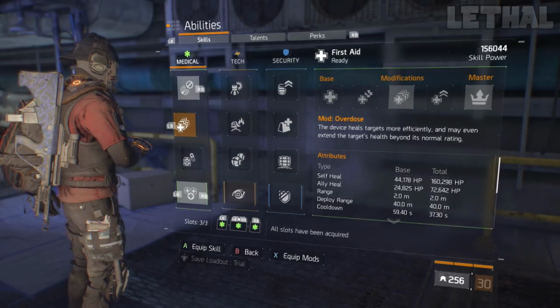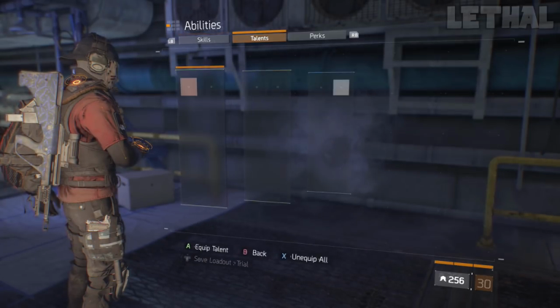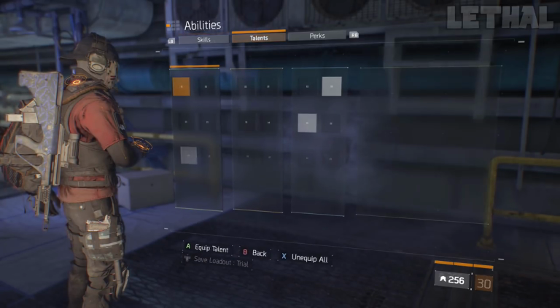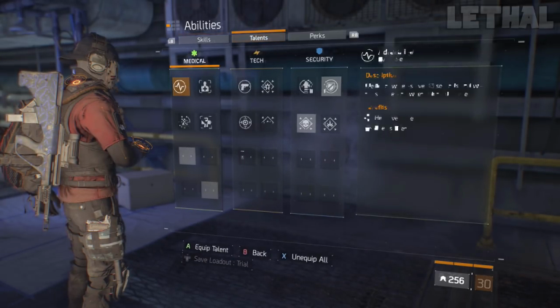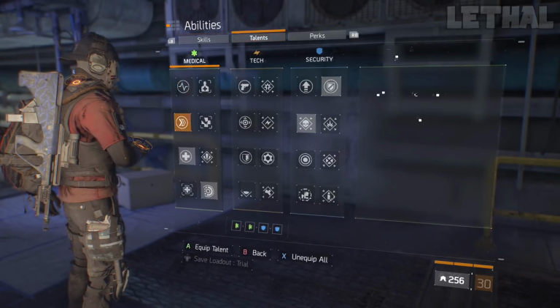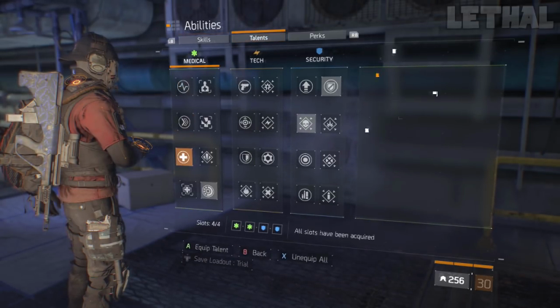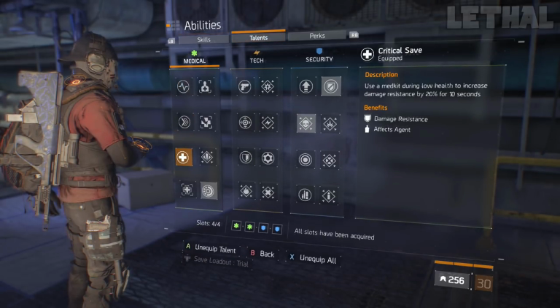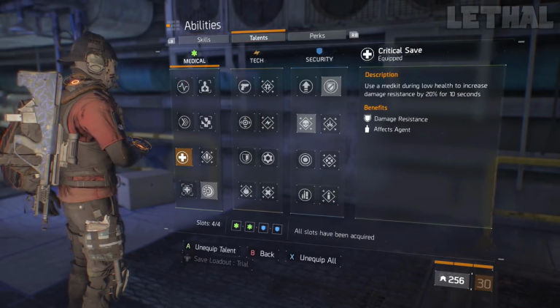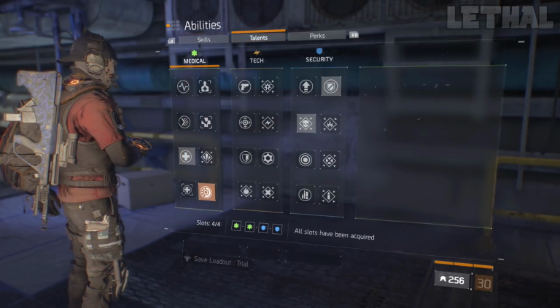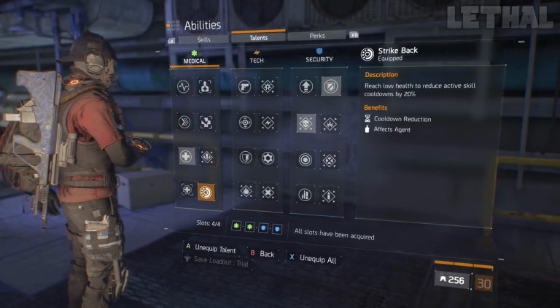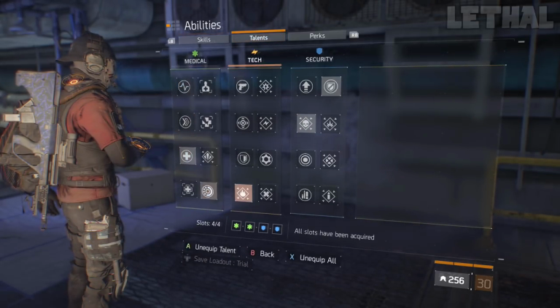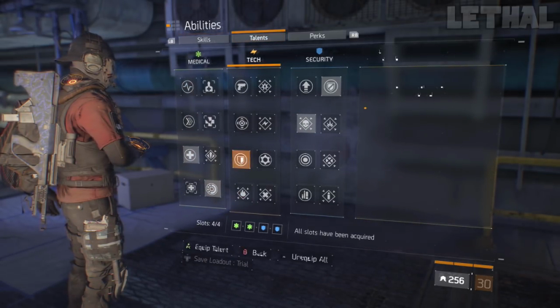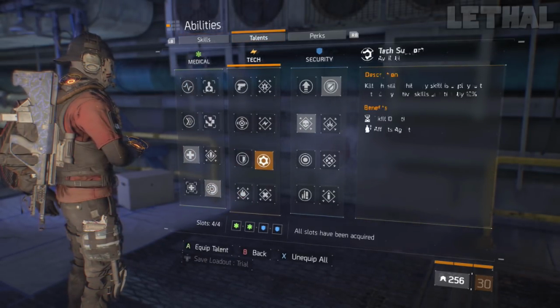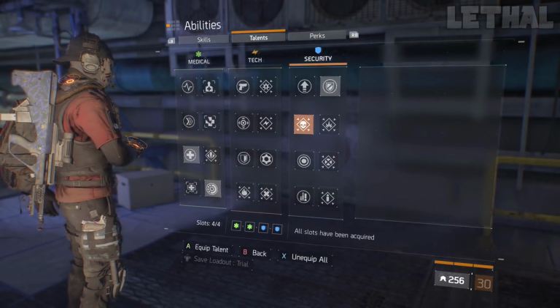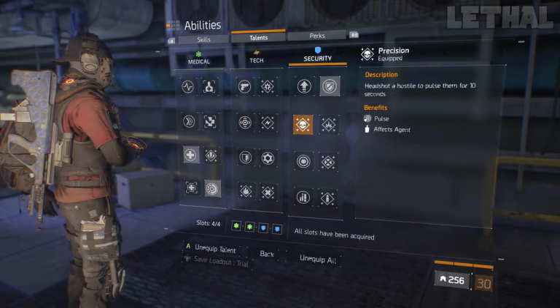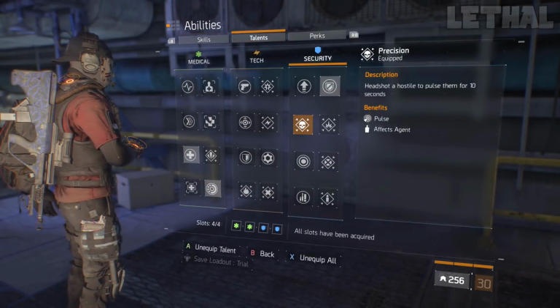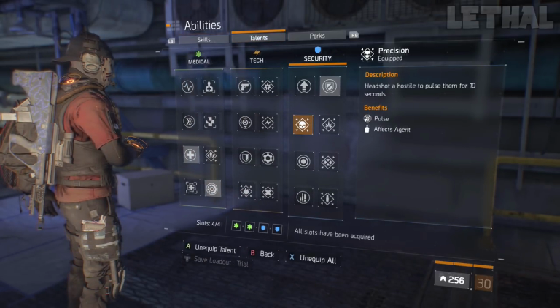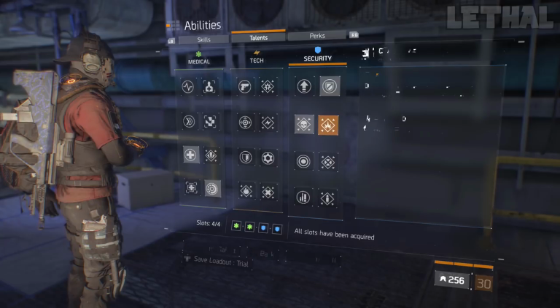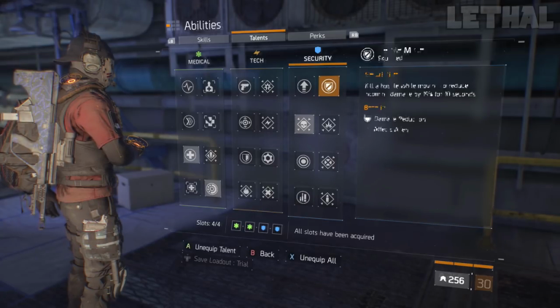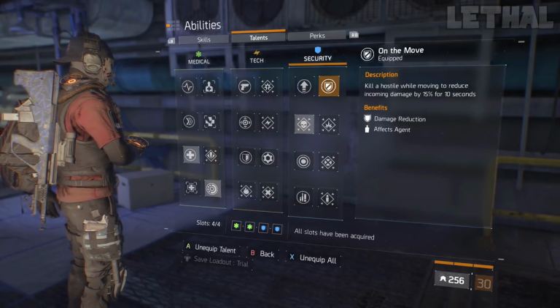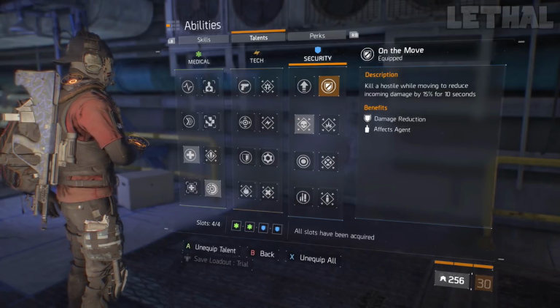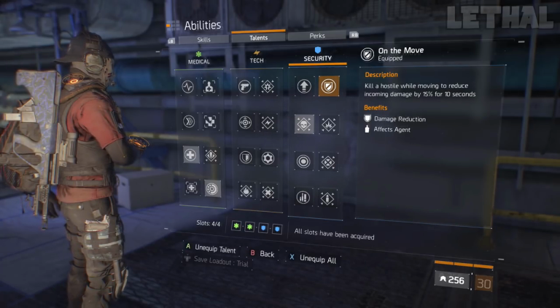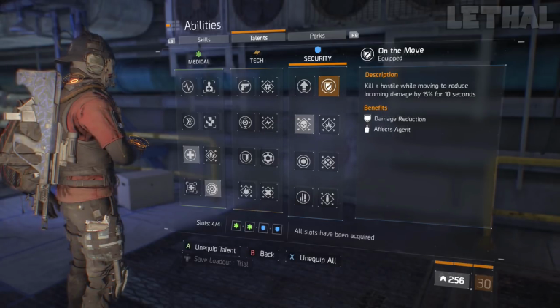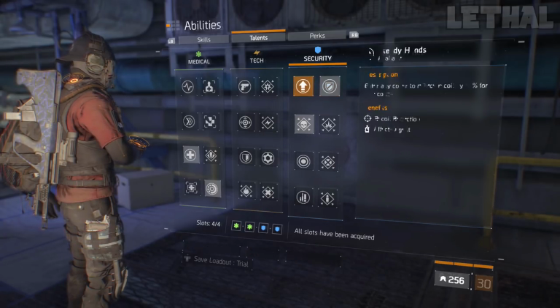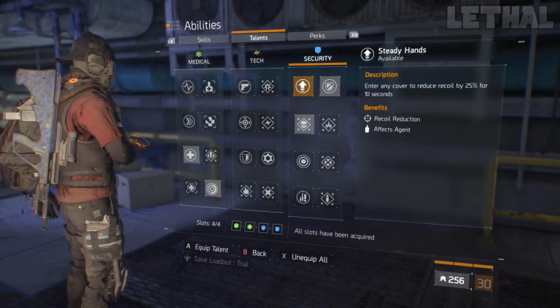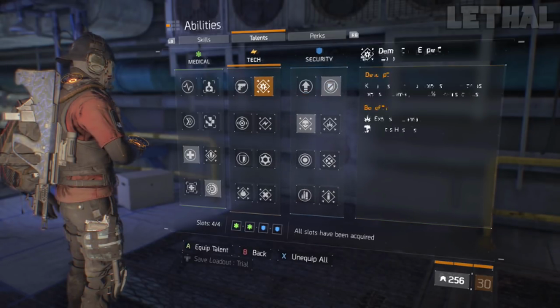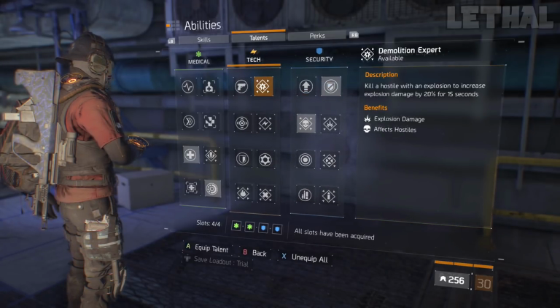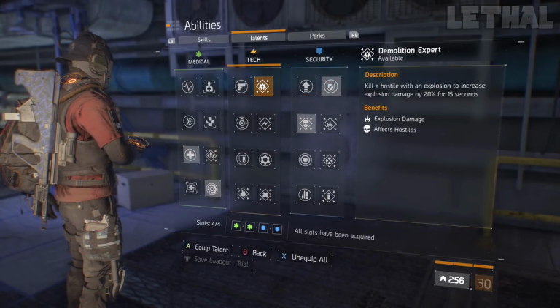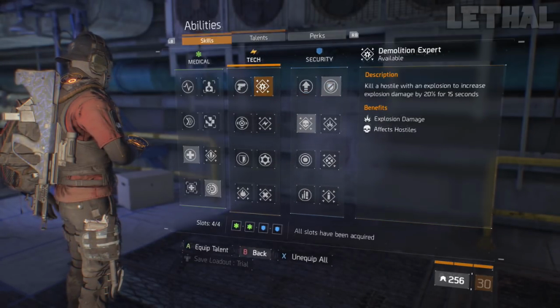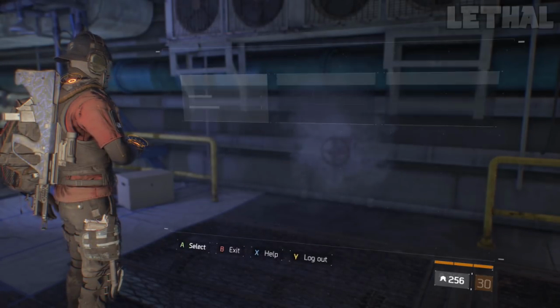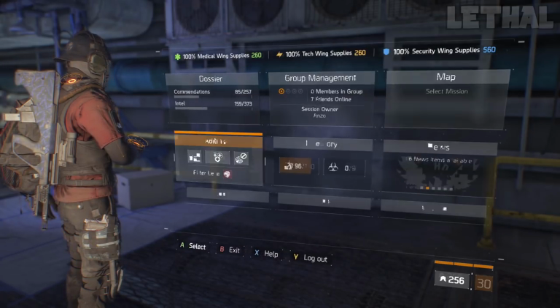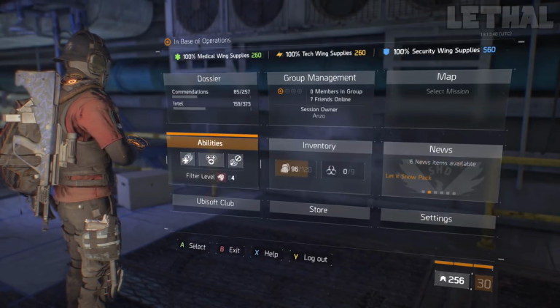For my talents, I do have Critical Save, Strike Back, On the Move, and Precision. I use these on pretty much every build, so there's nothing new there.